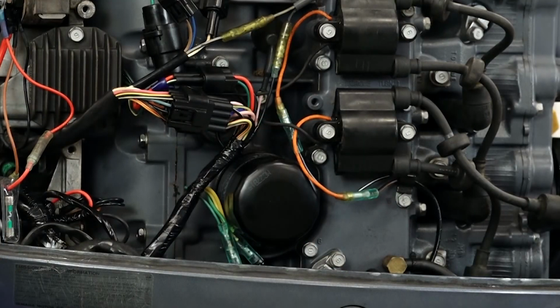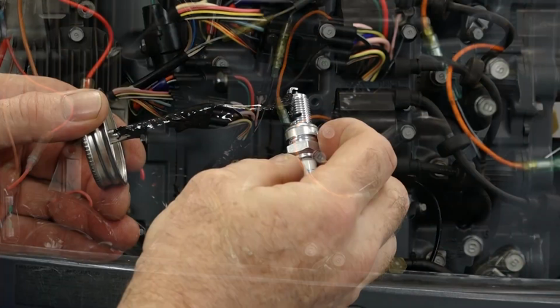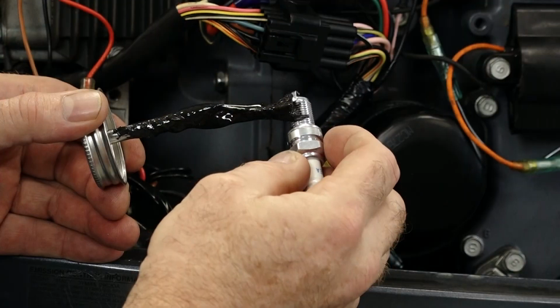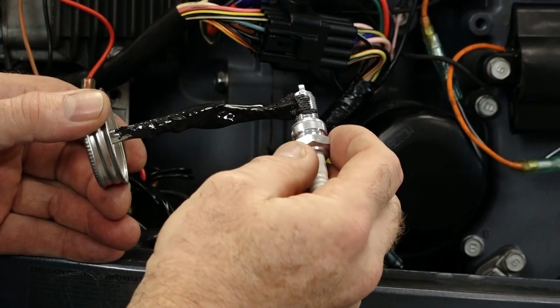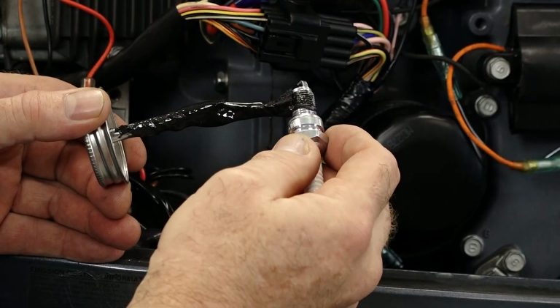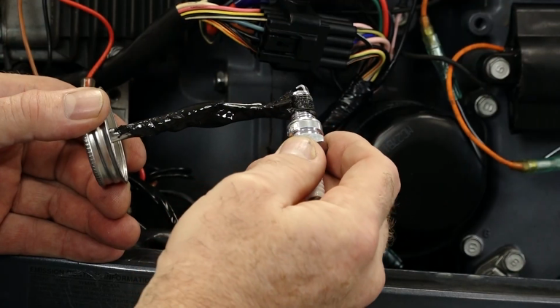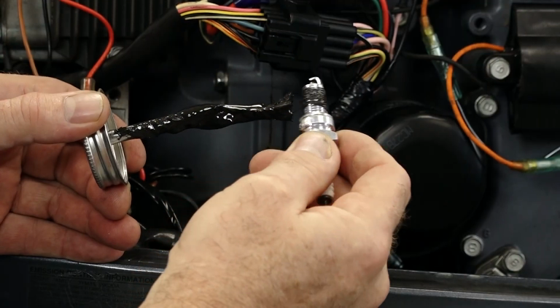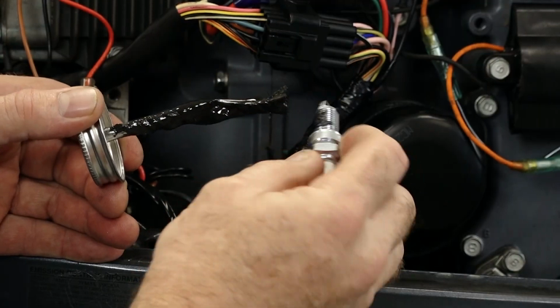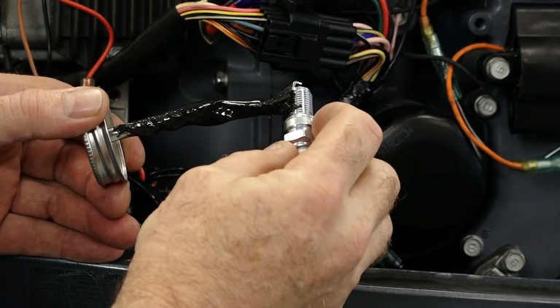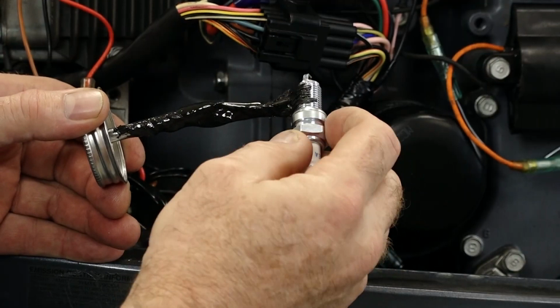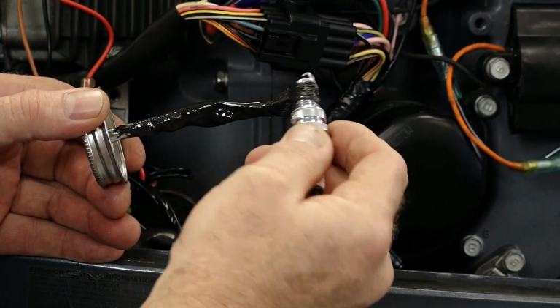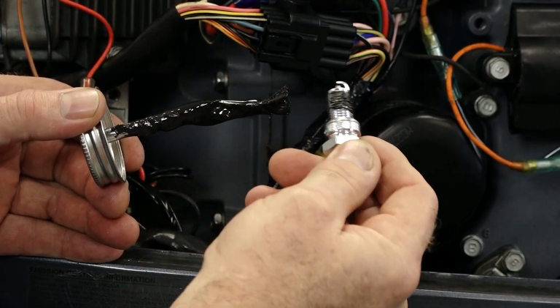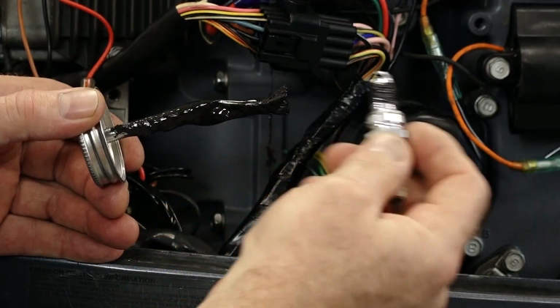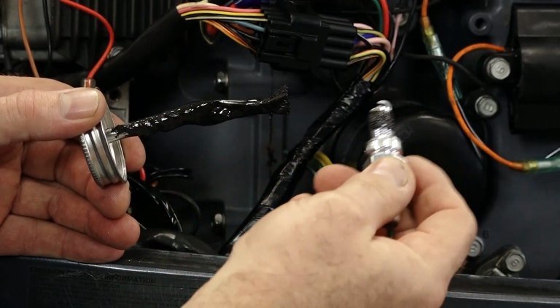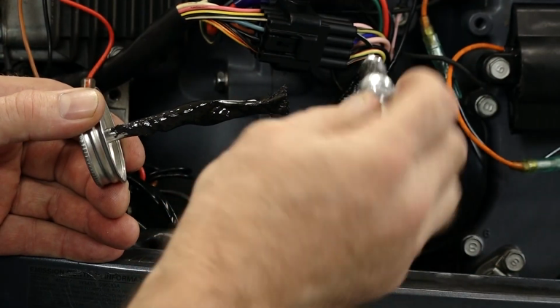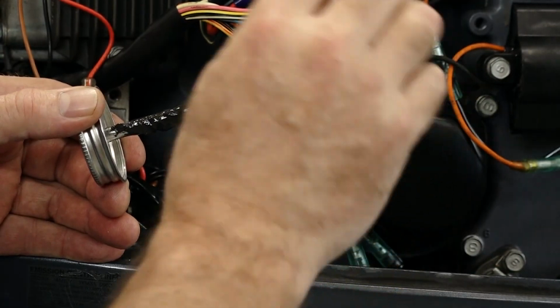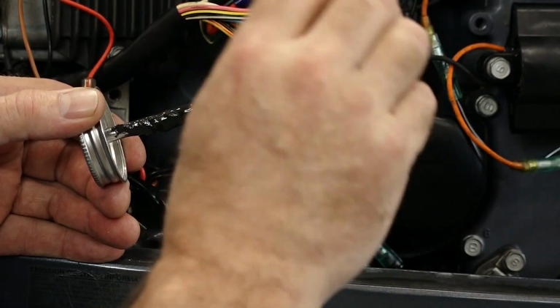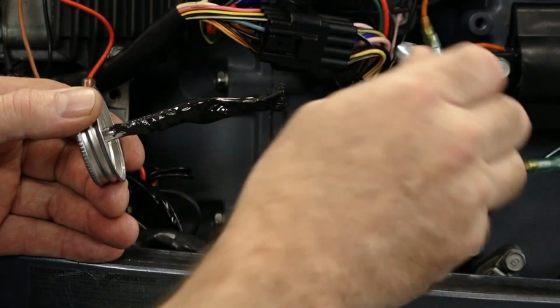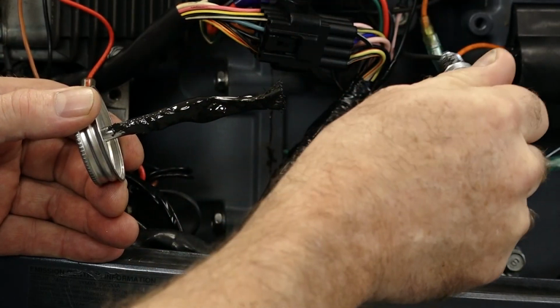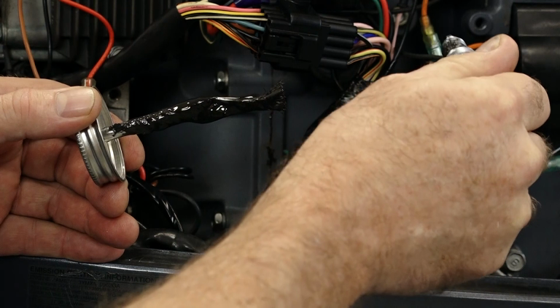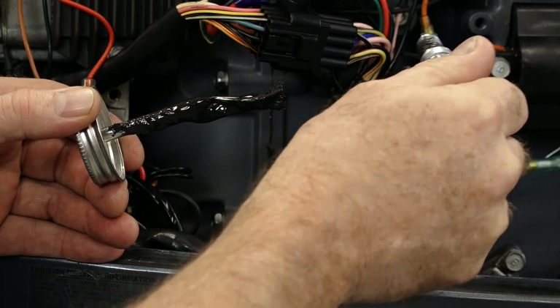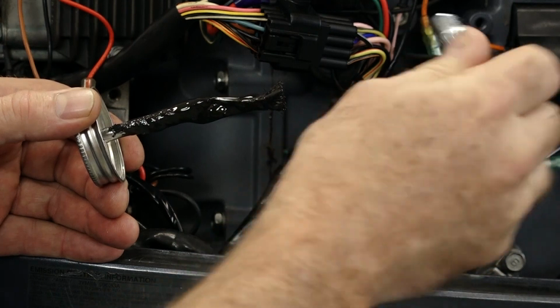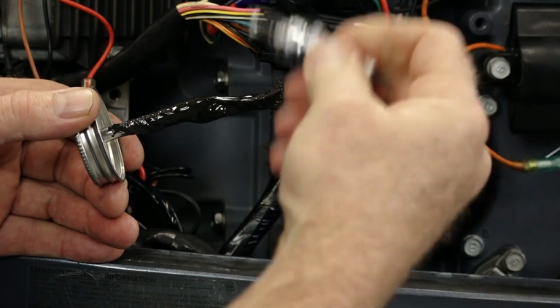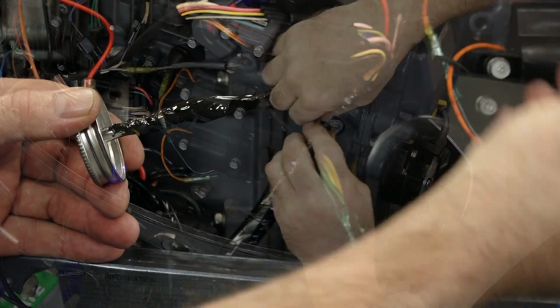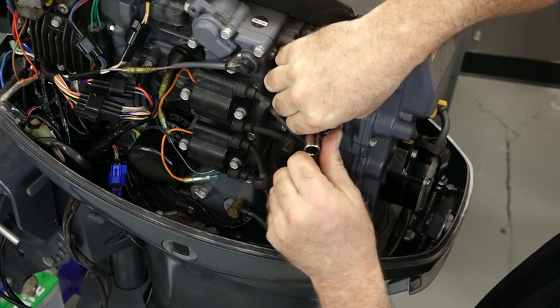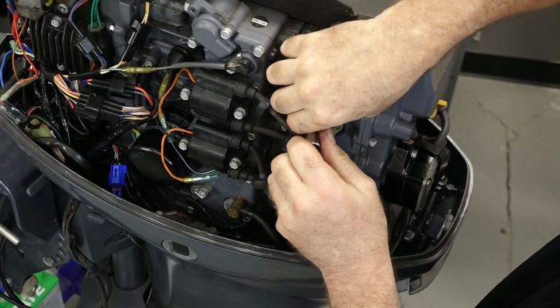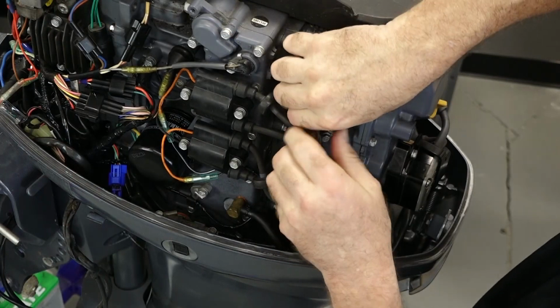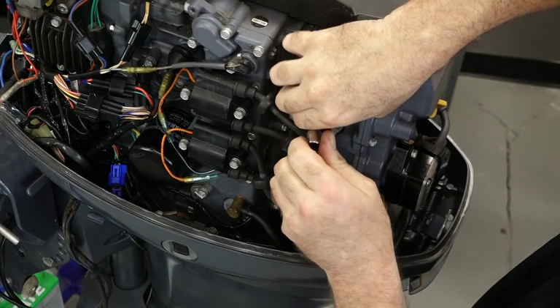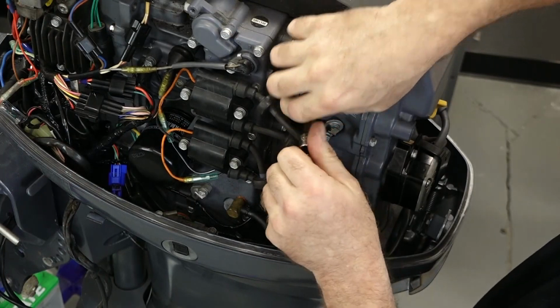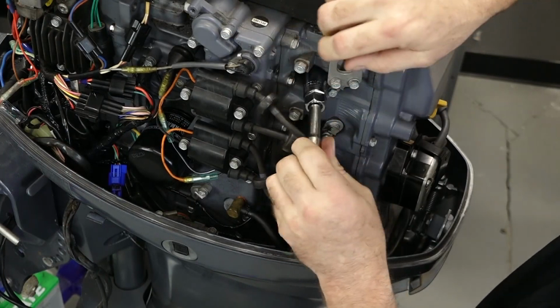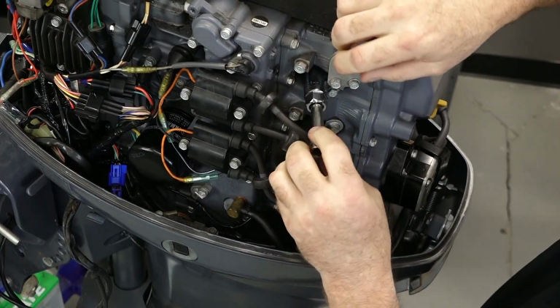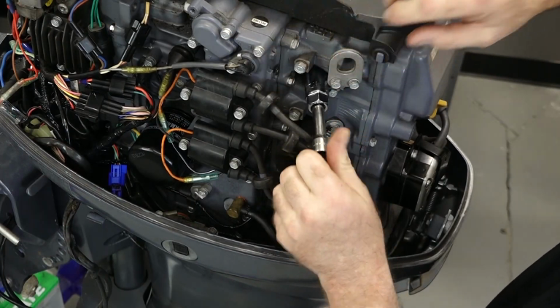It doesn't take a lot — you just want to put a little bit around on the threads. You don't even have to go all the way around, because as you turn it in it's going to distribute it.